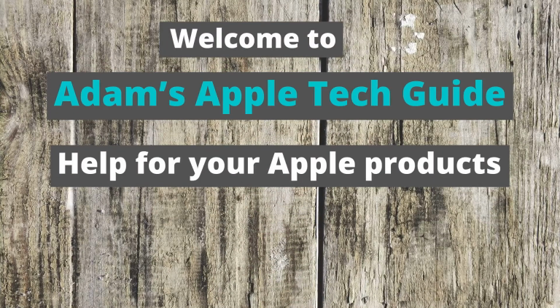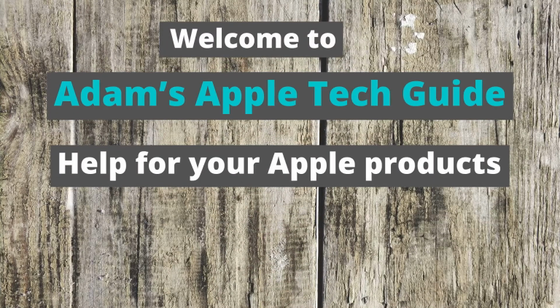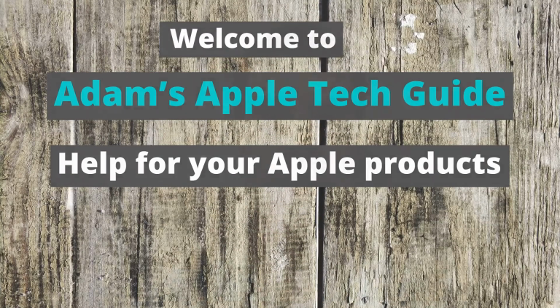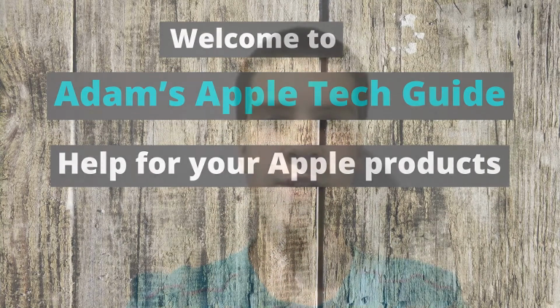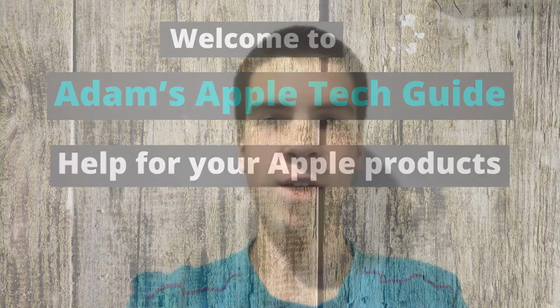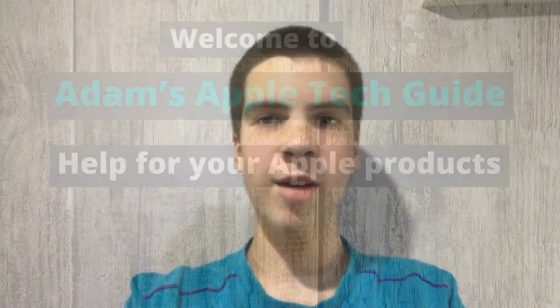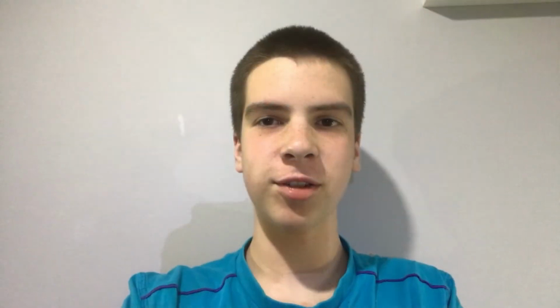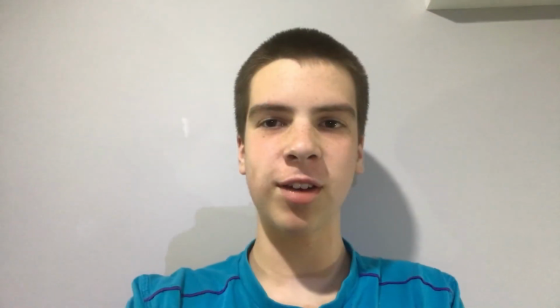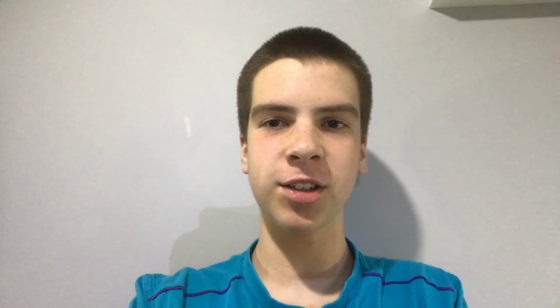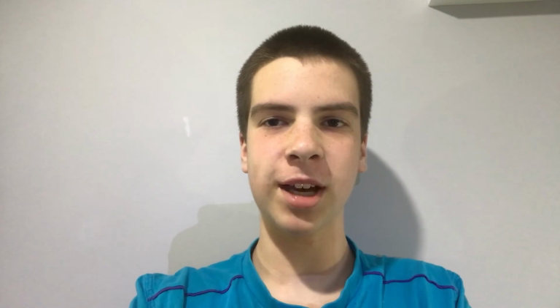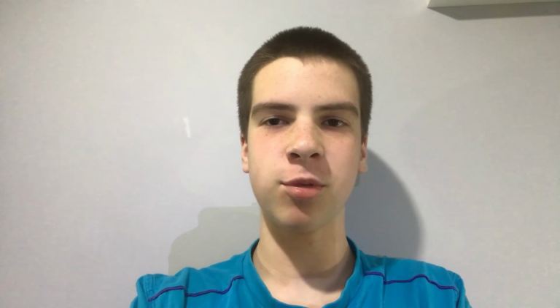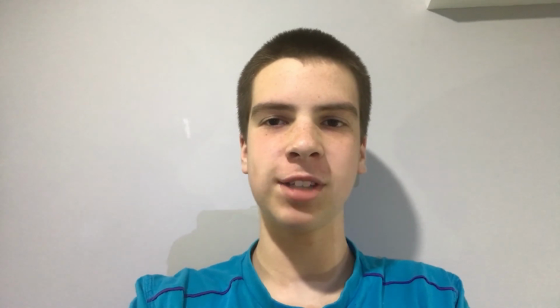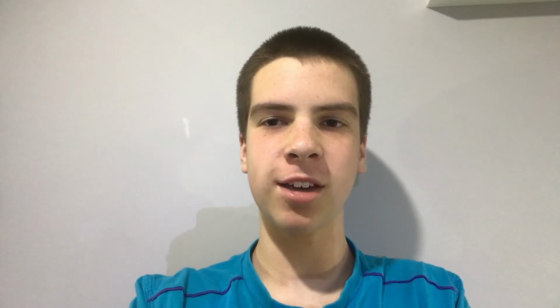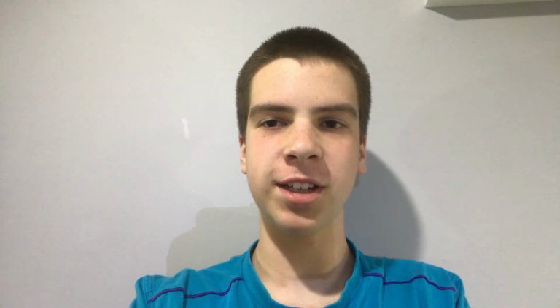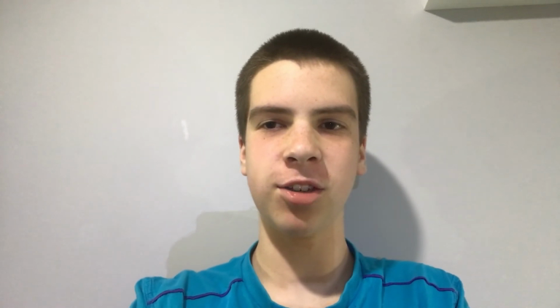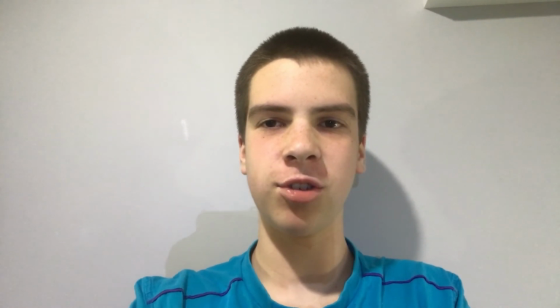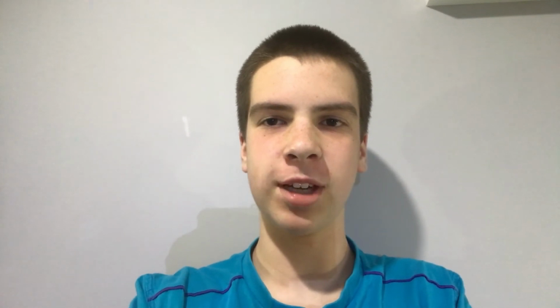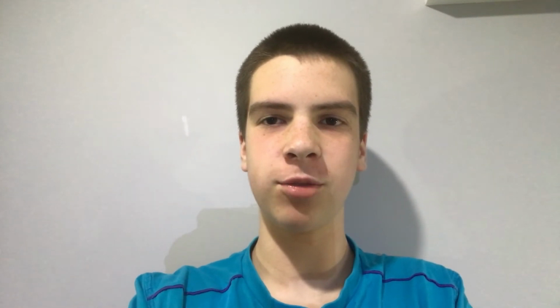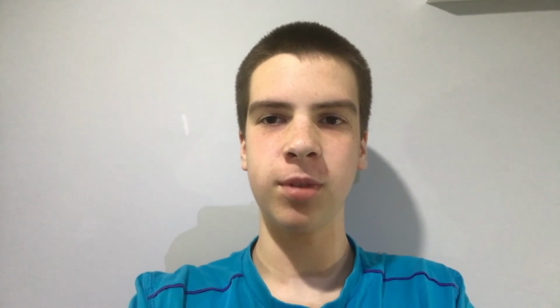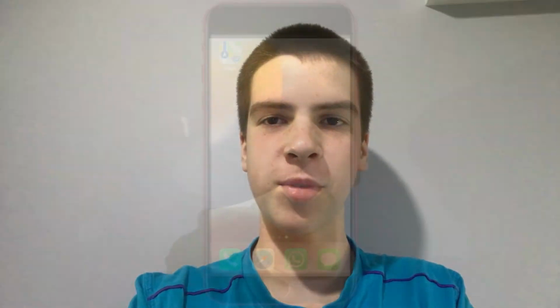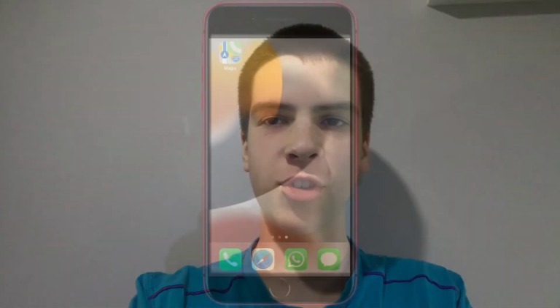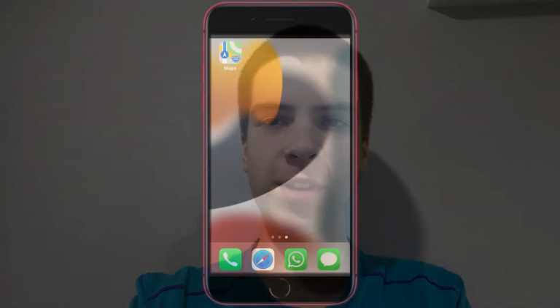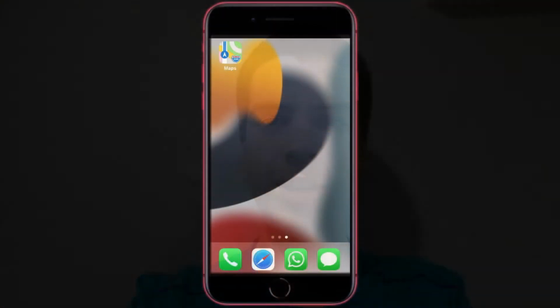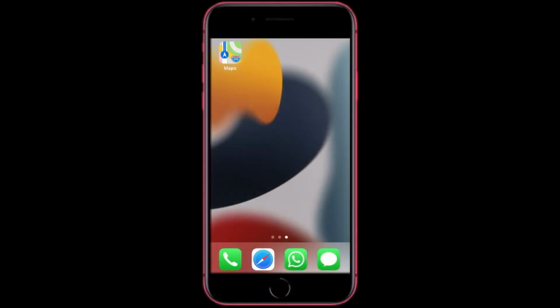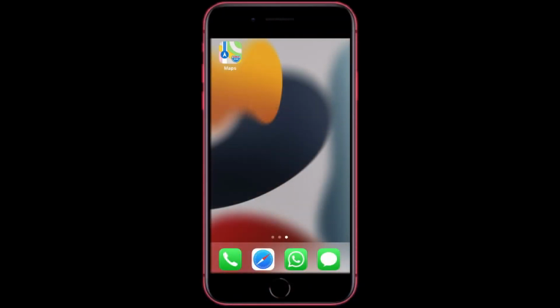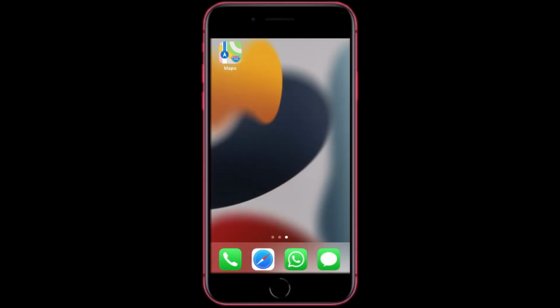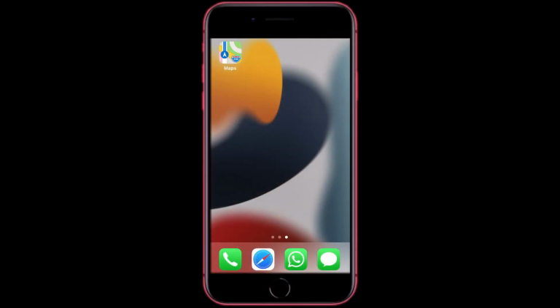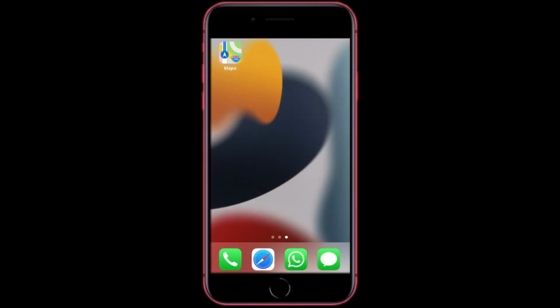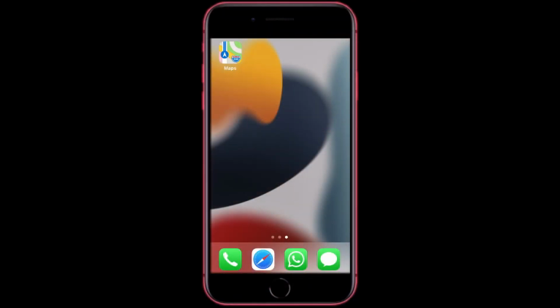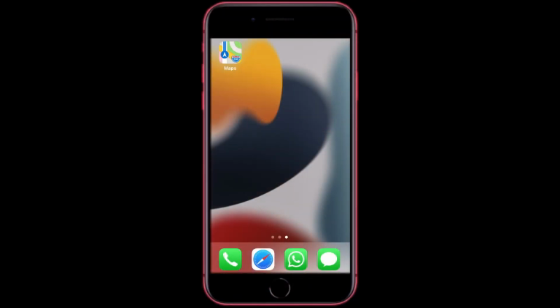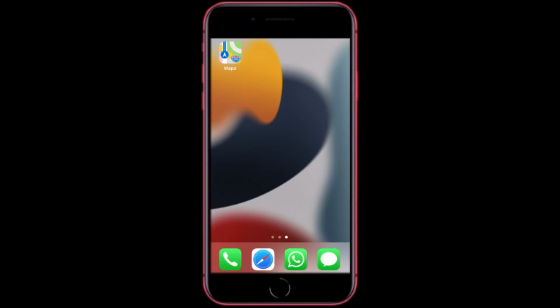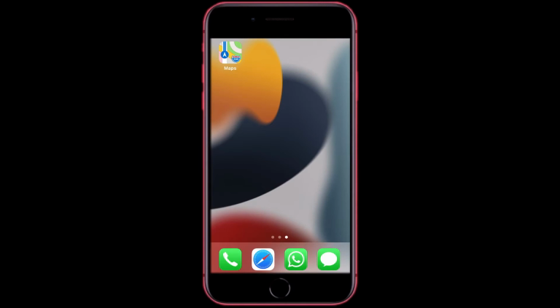Hello everyone, welcome to Adam's Apple Tech Guide YouTube channel. Hope you enjoy the video. First, you want to open Apple Maps.